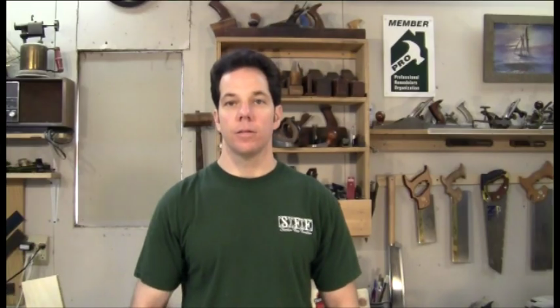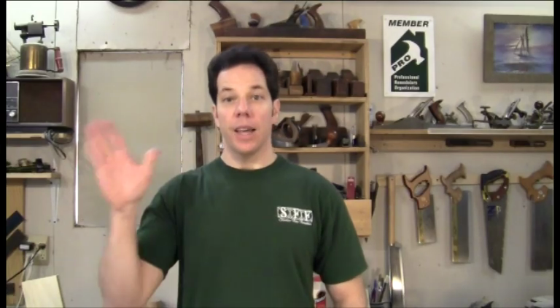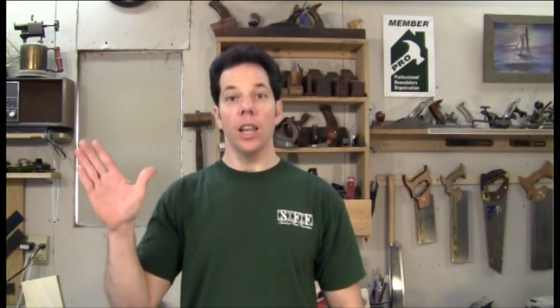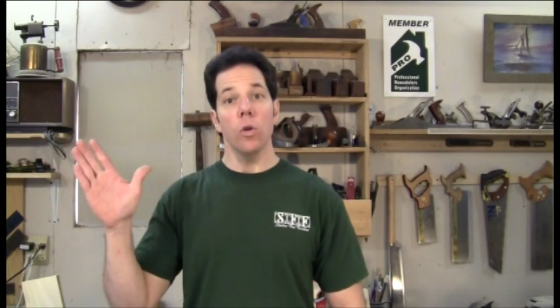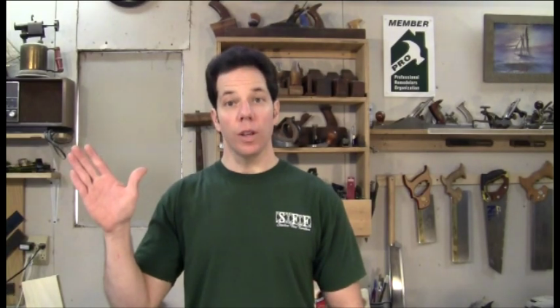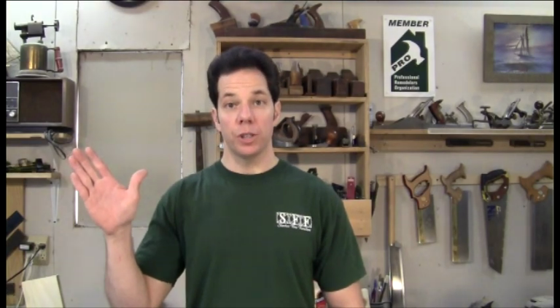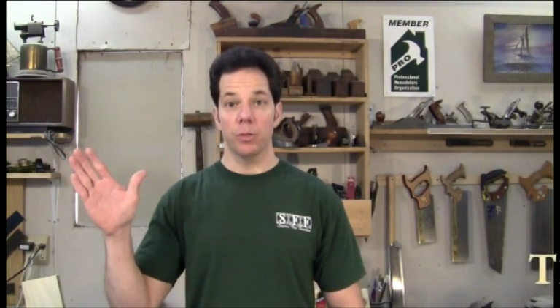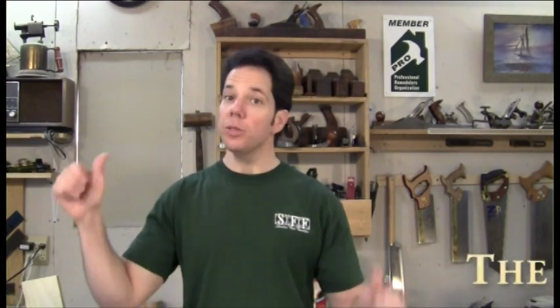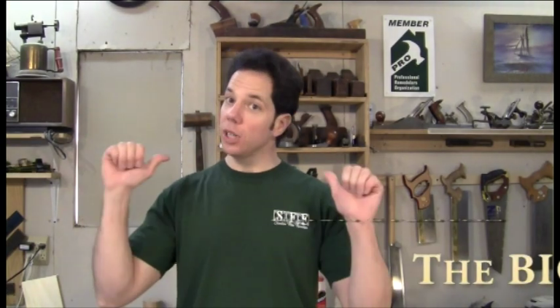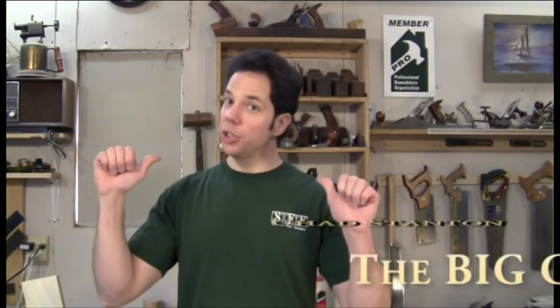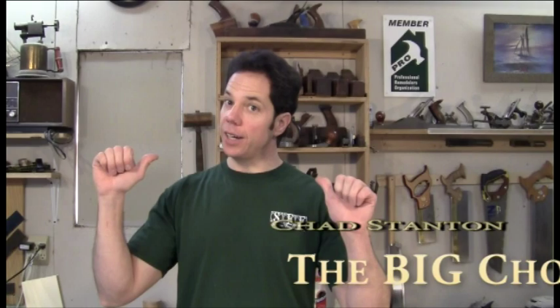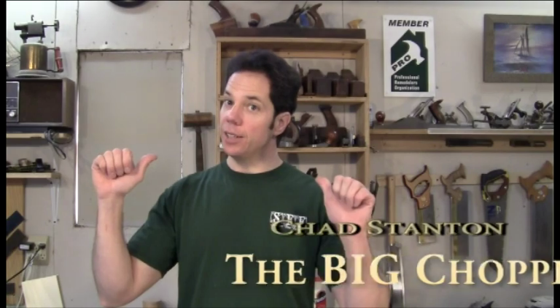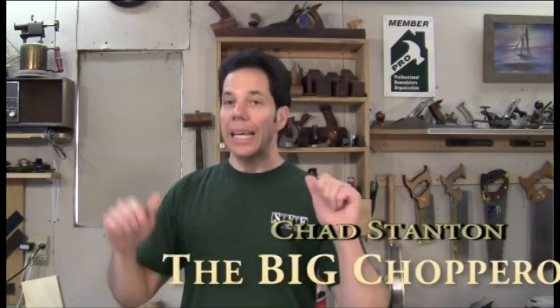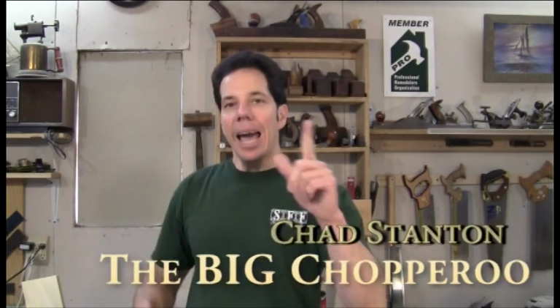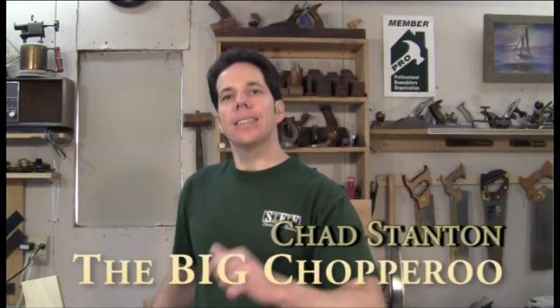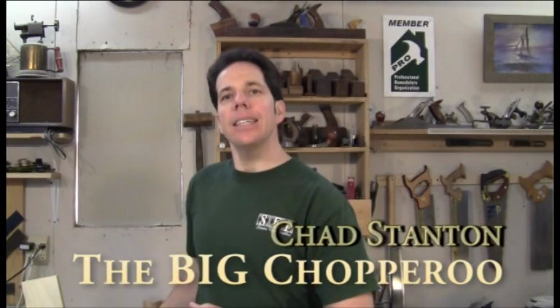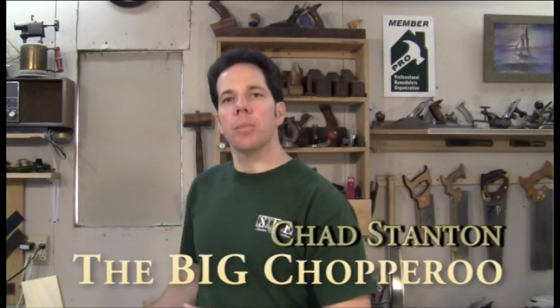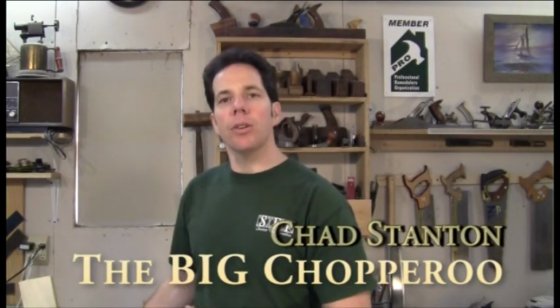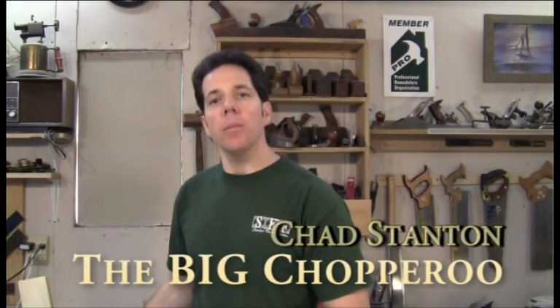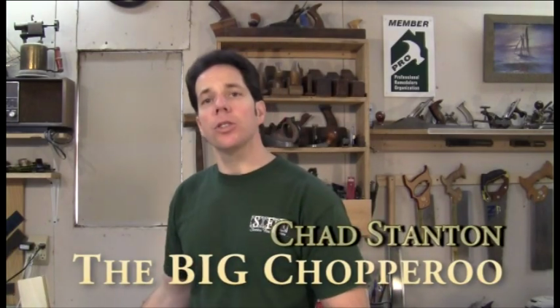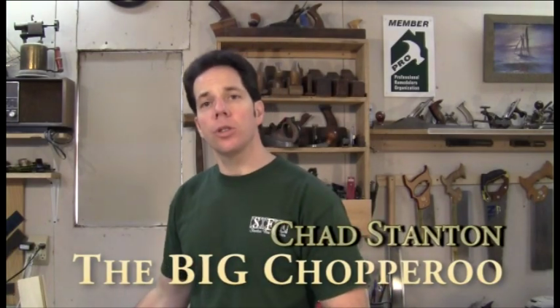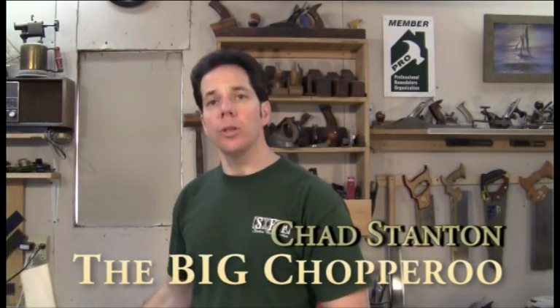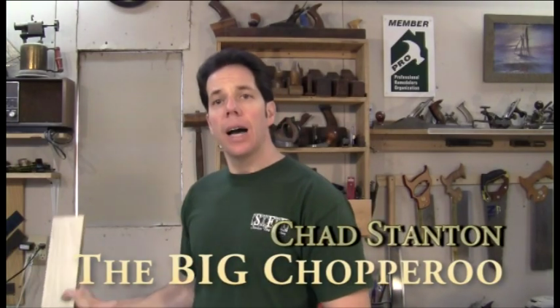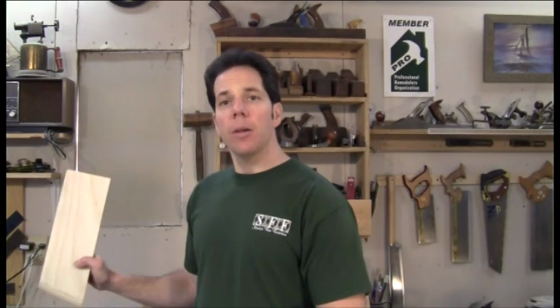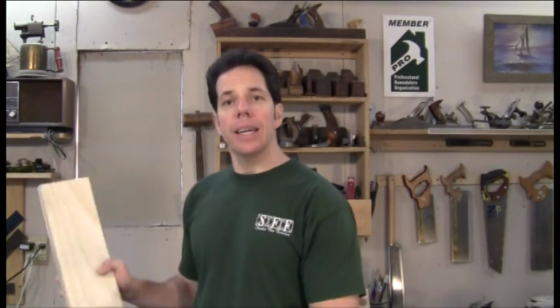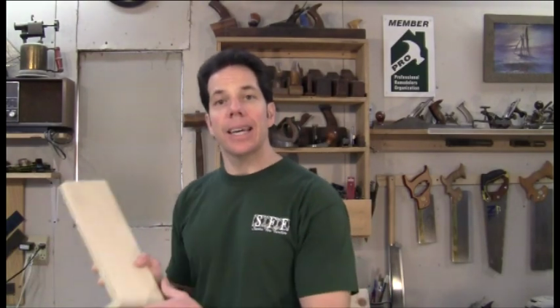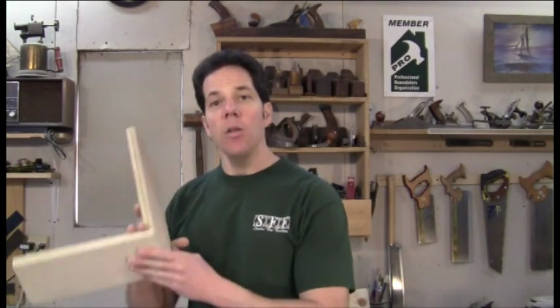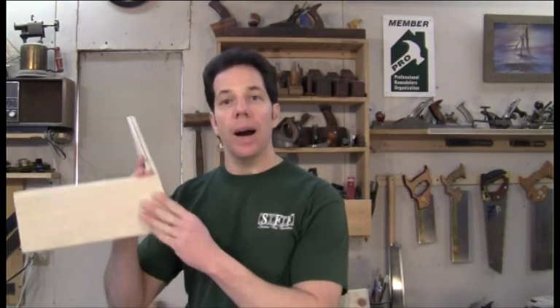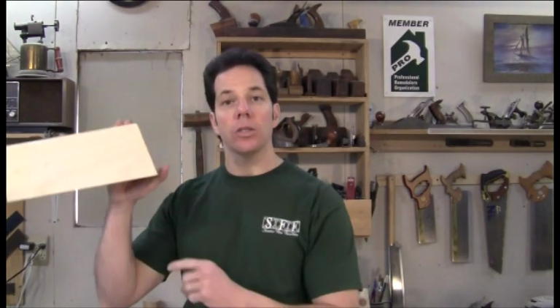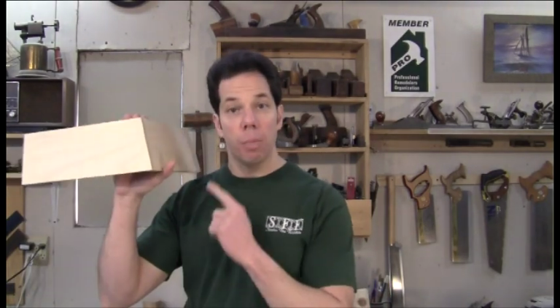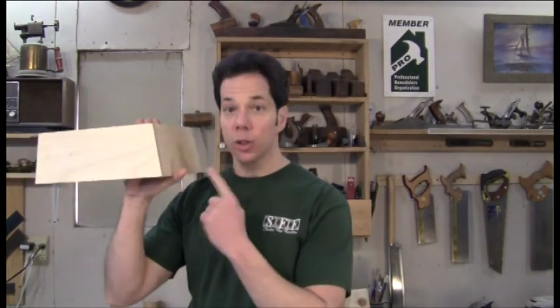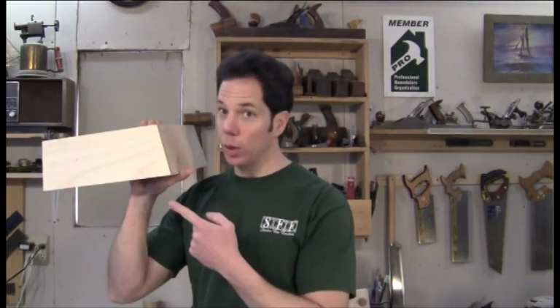Hello fellow woodchoperoos, Chad here. In today's episode I'm going to show you how to make a compound butt joint.